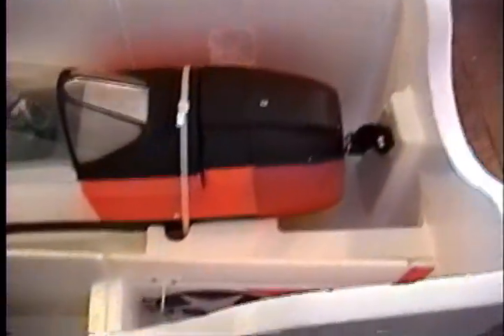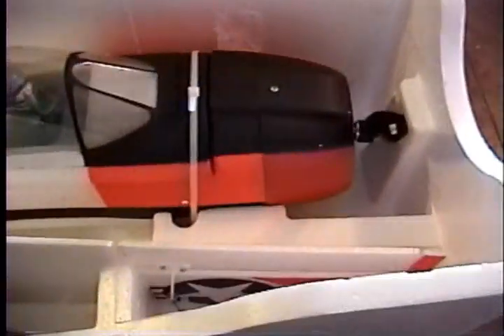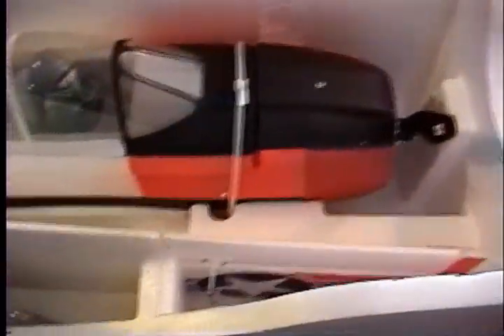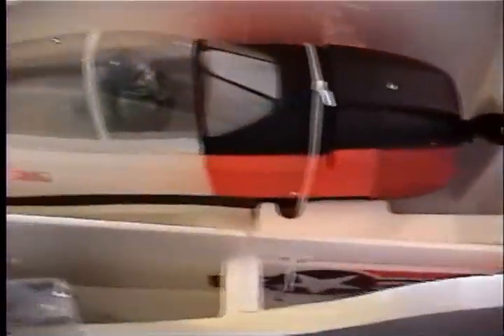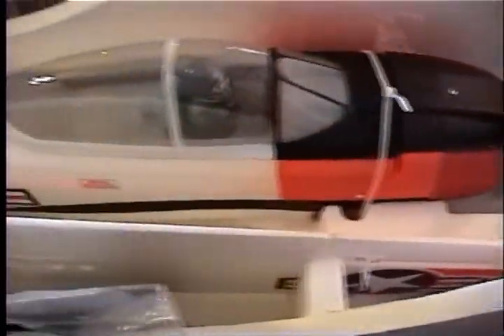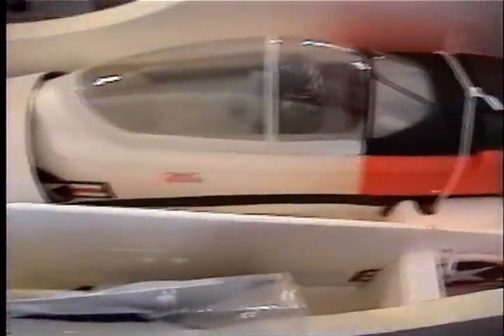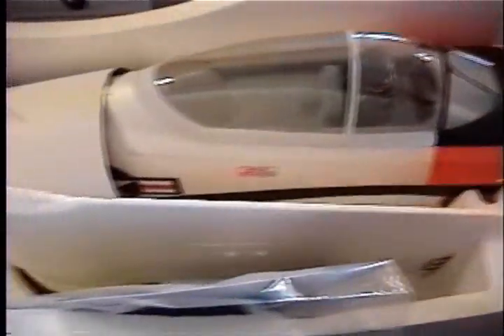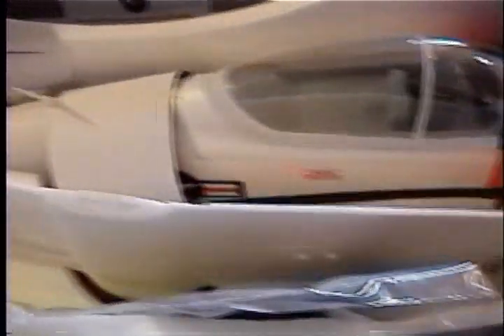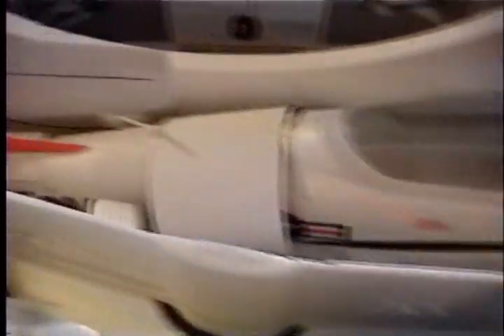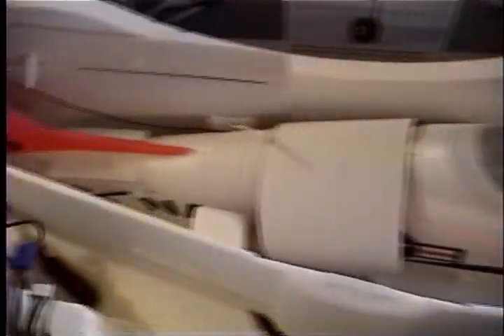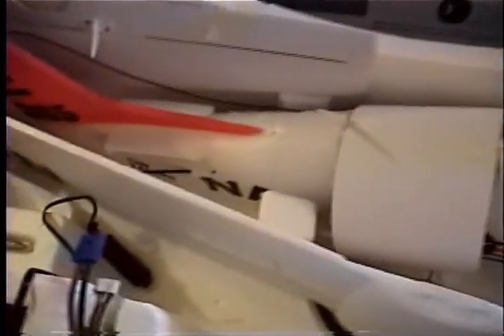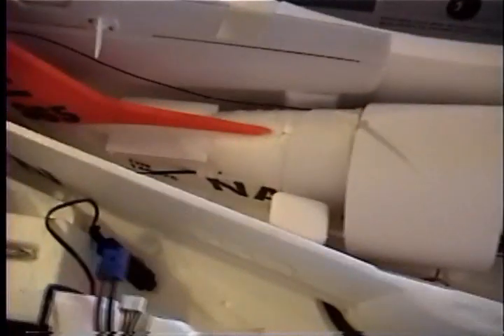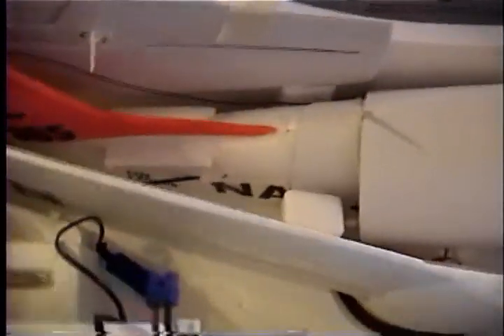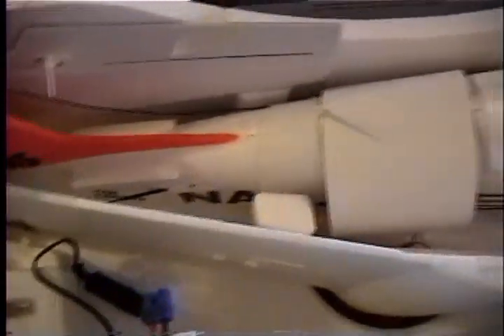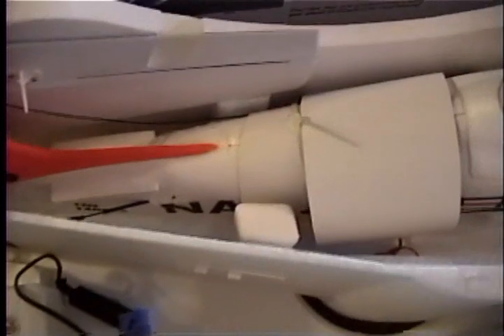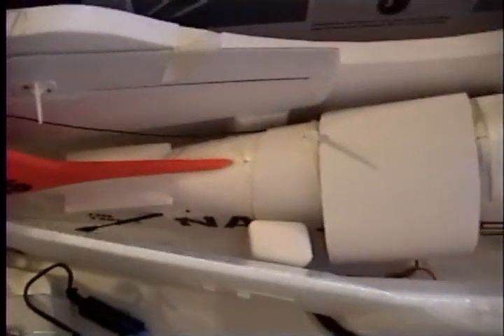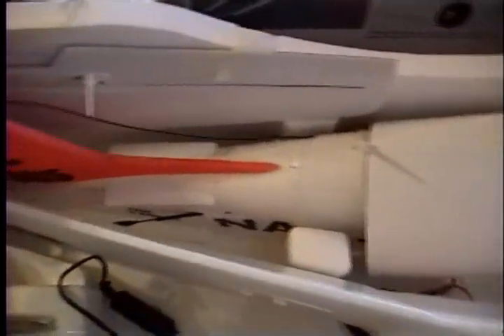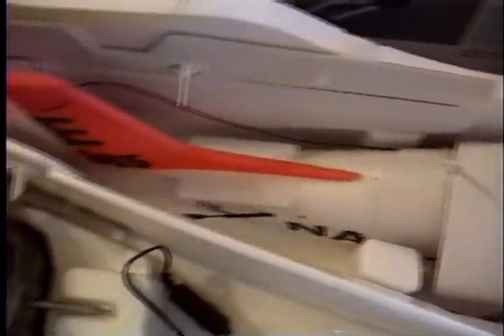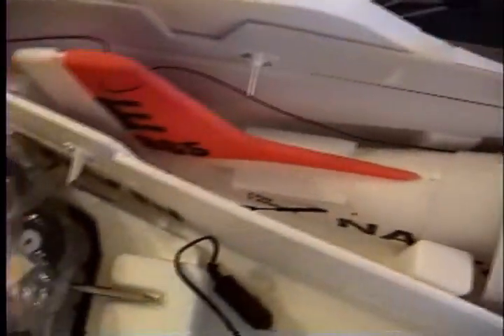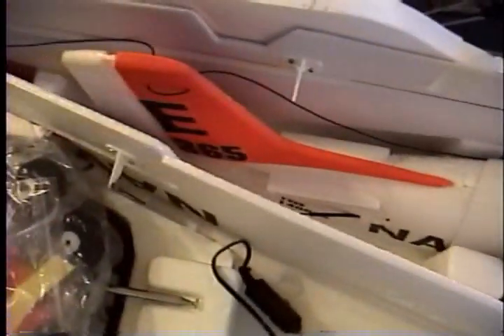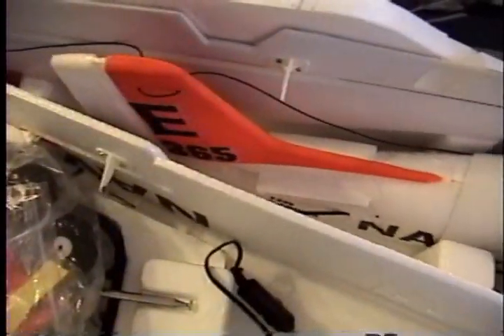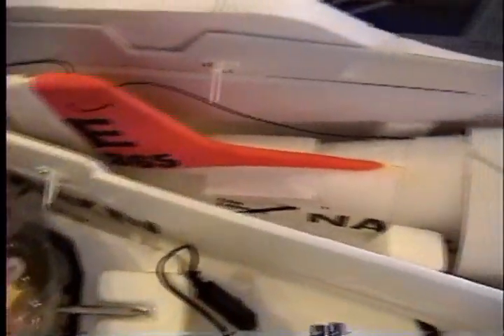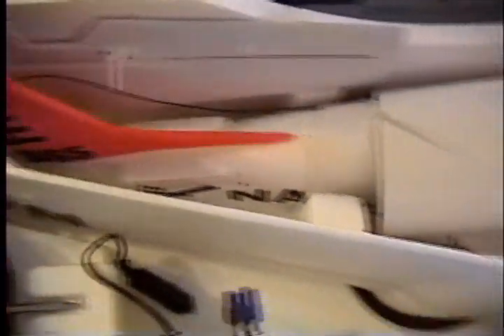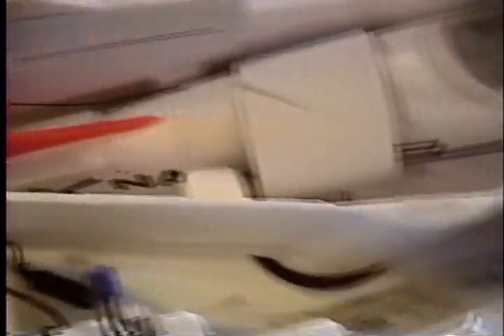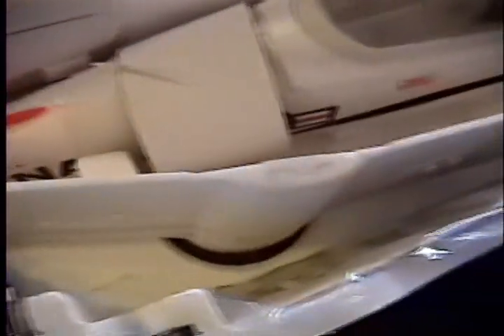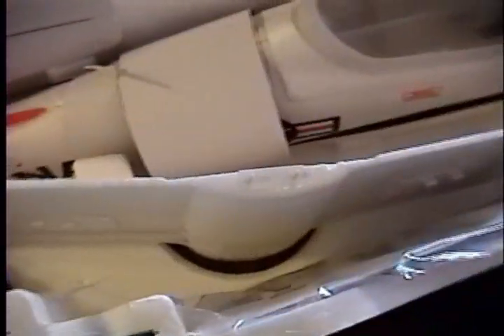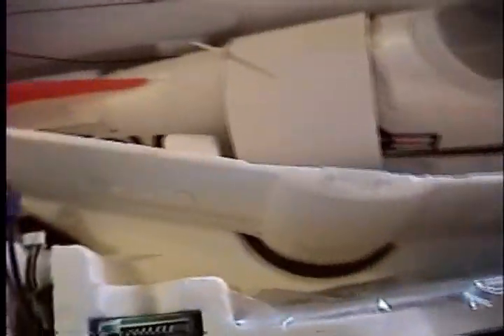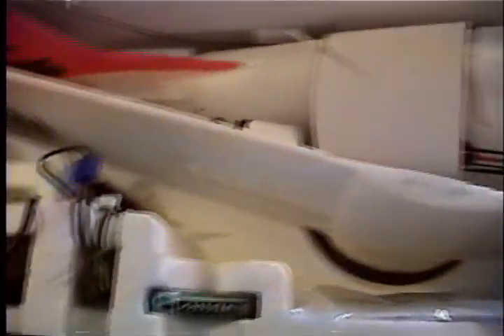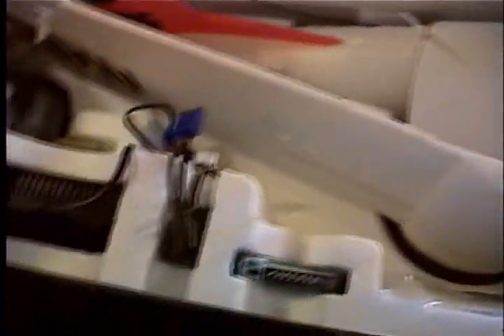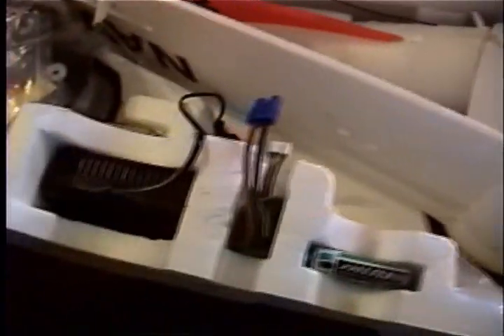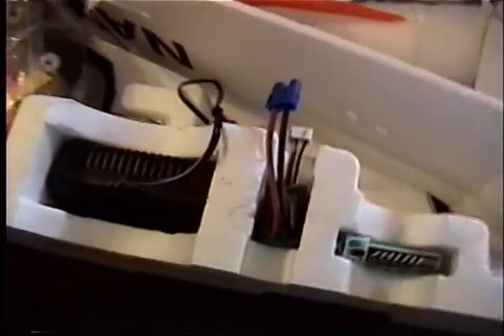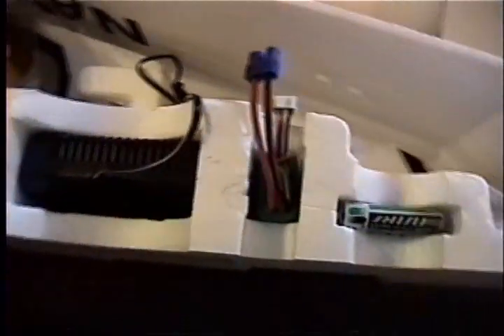This is how it comes packed. Looks like it's well stabilized in the box — nothing moves. Everything is in its own little pouch.